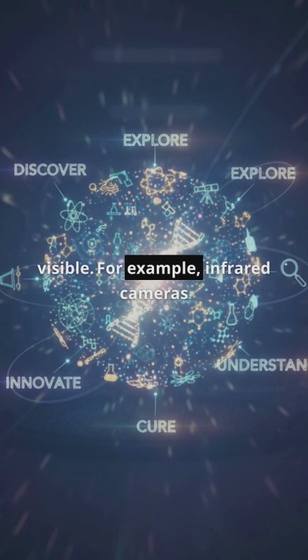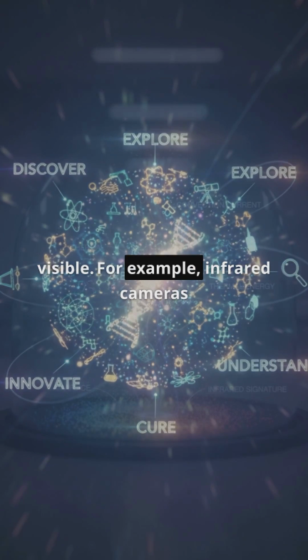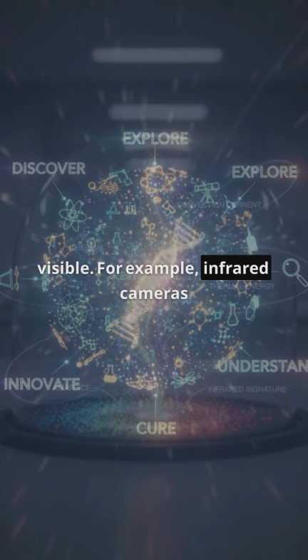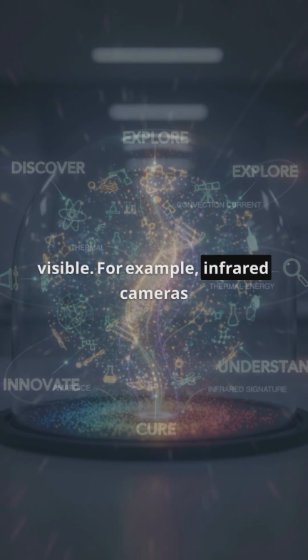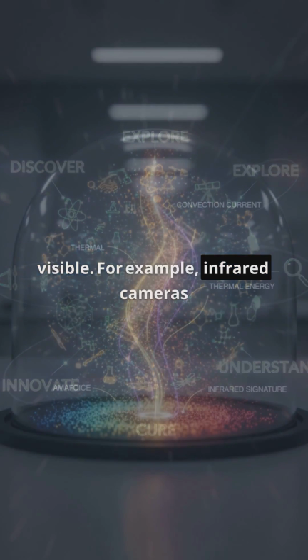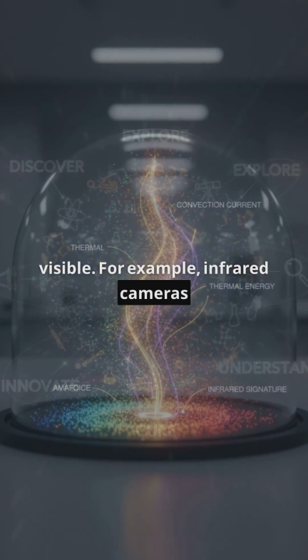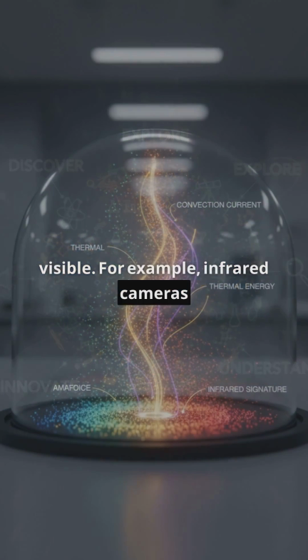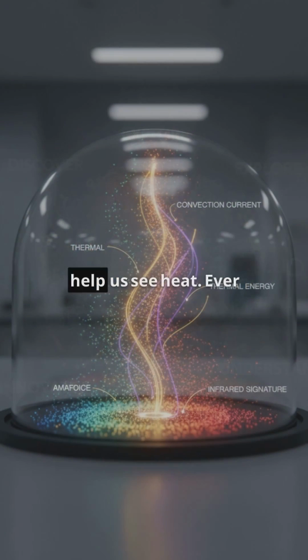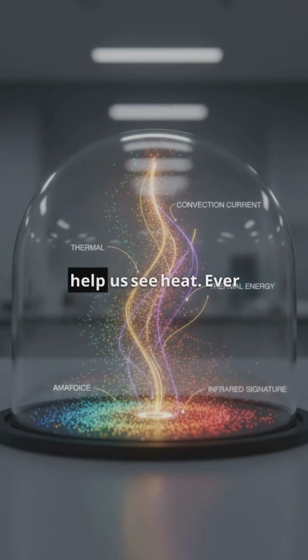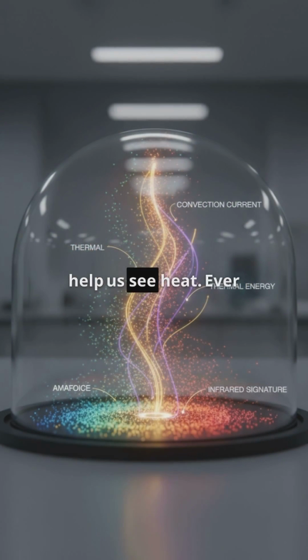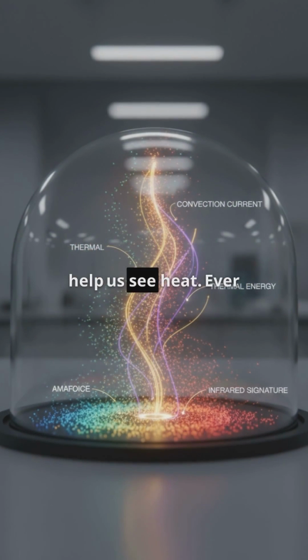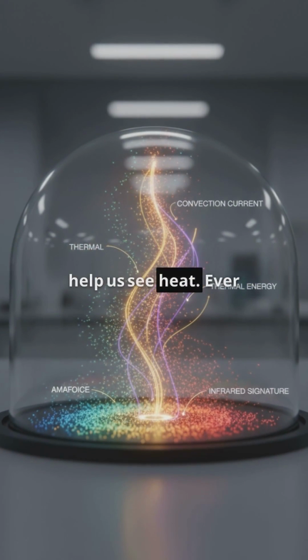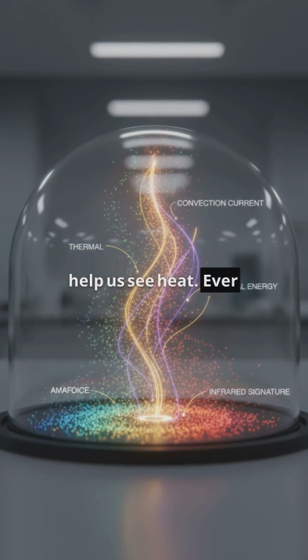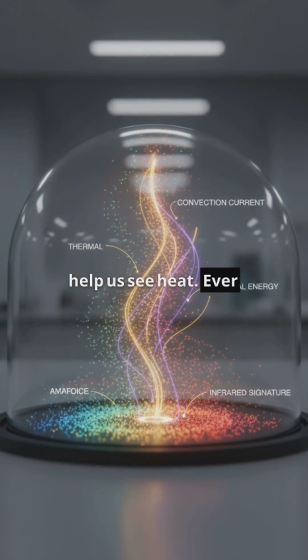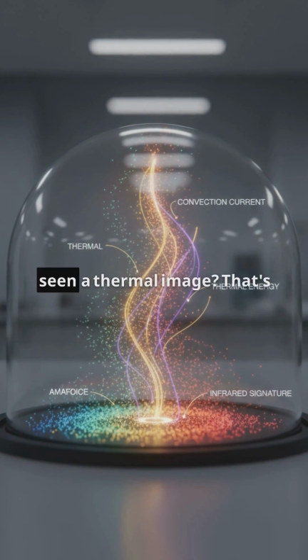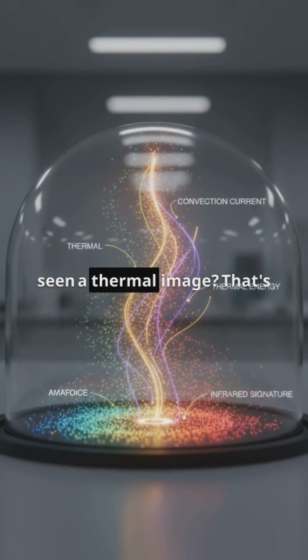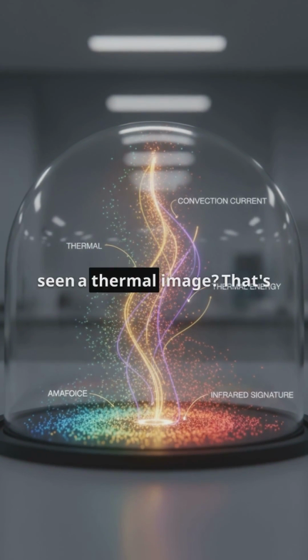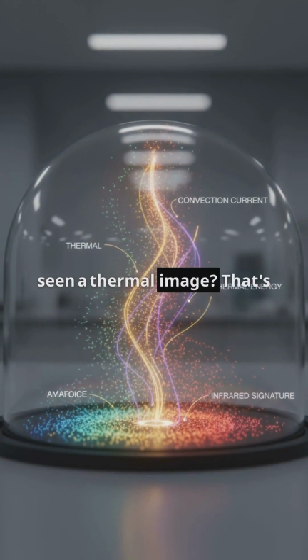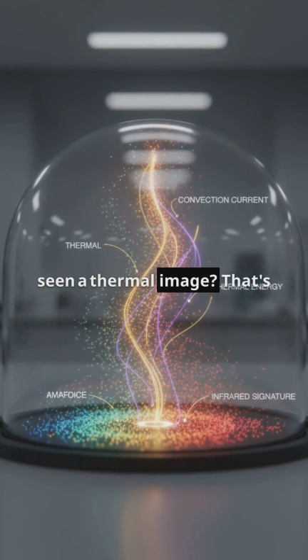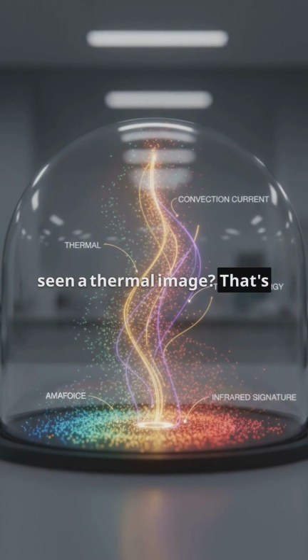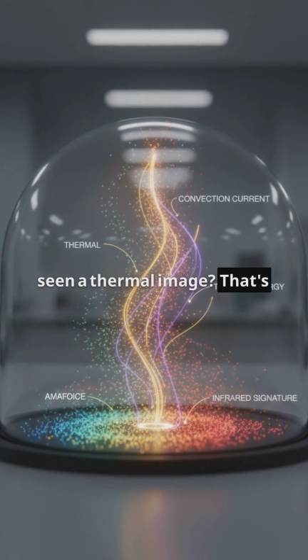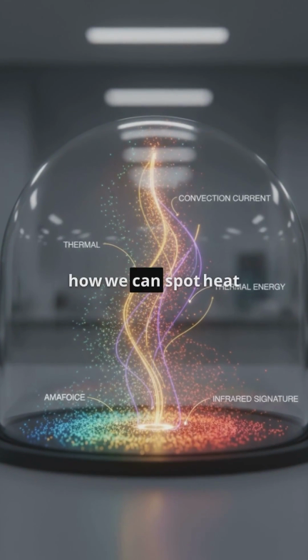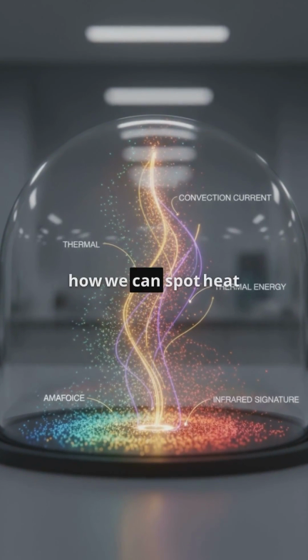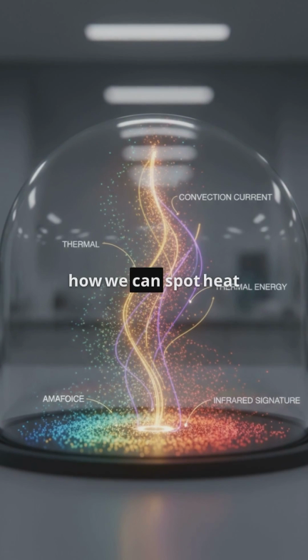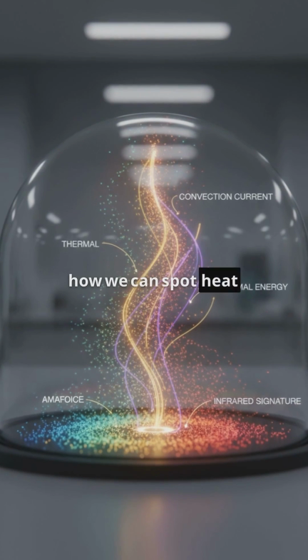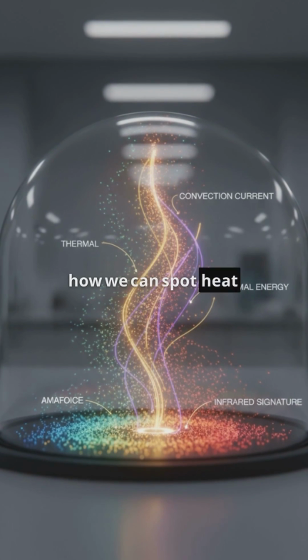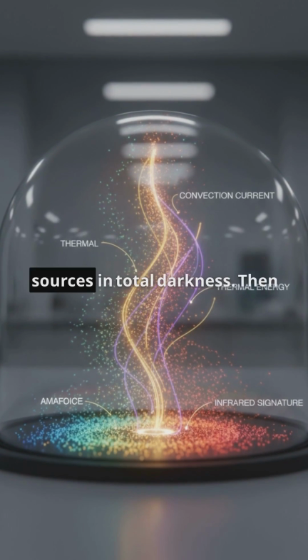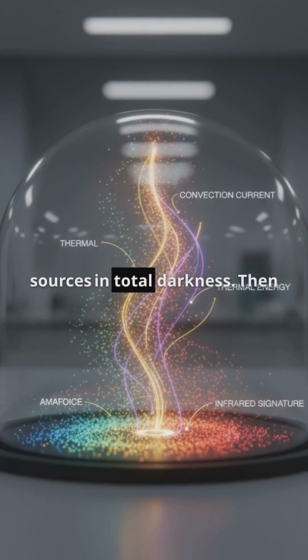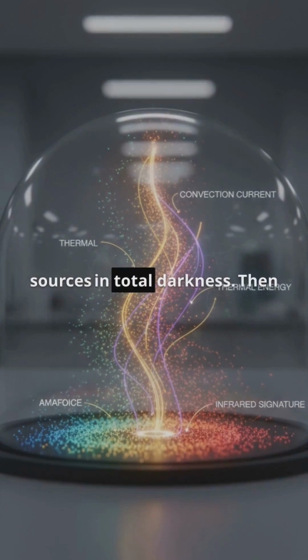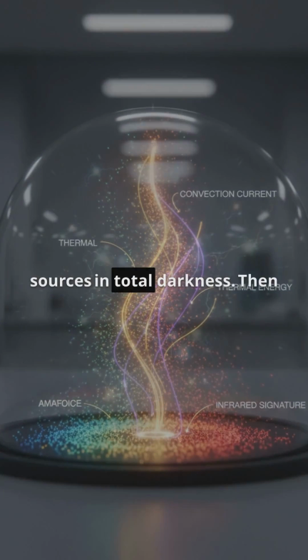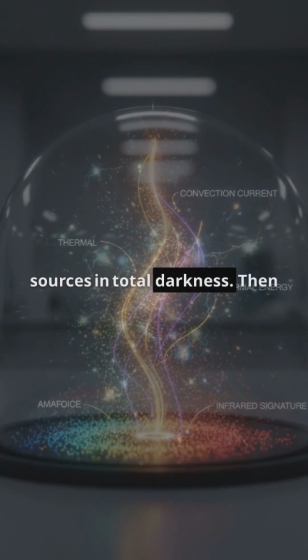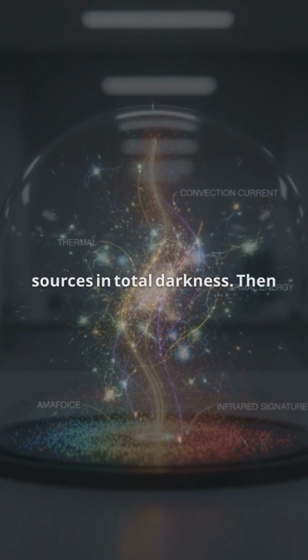For example, infrared cameras help us see heat. Ever seen a thermal image? That's how we can spot heat sources in total darkness.